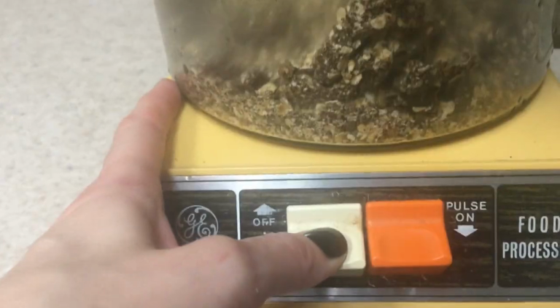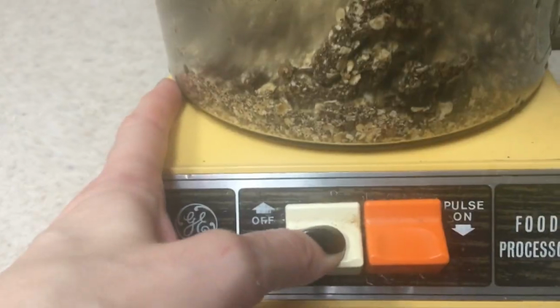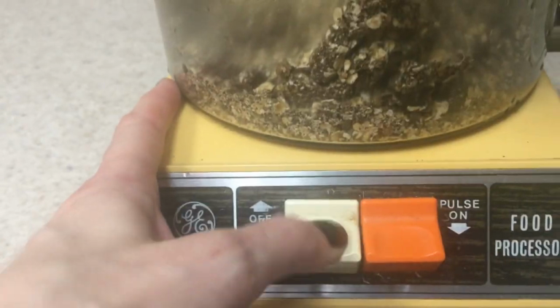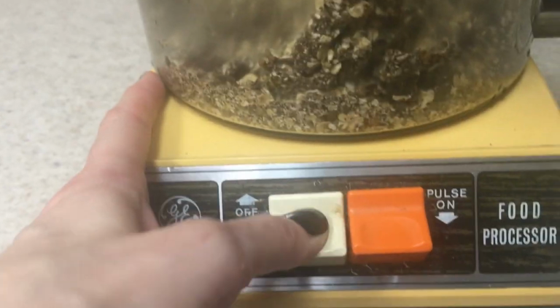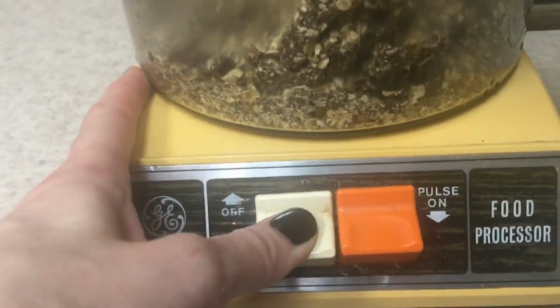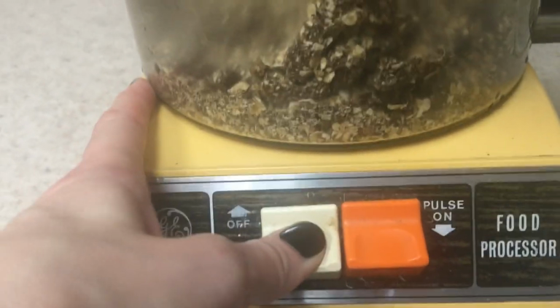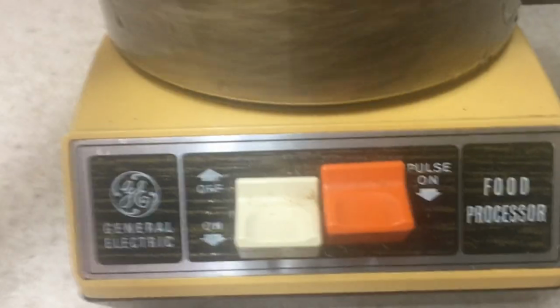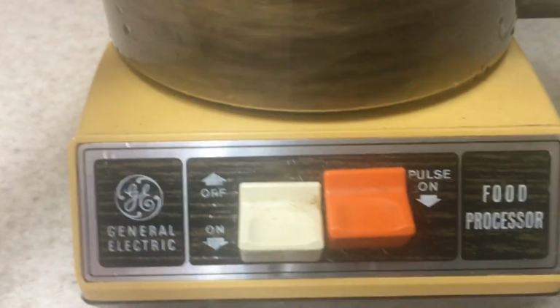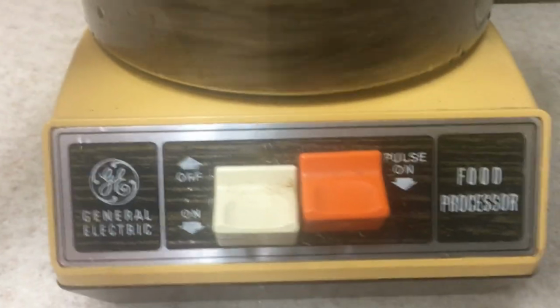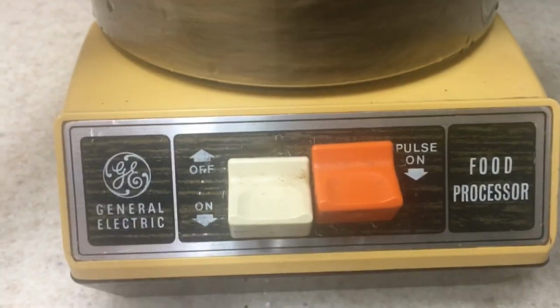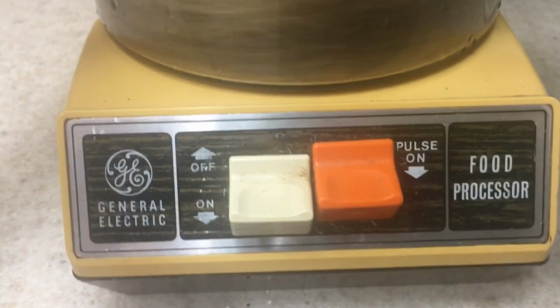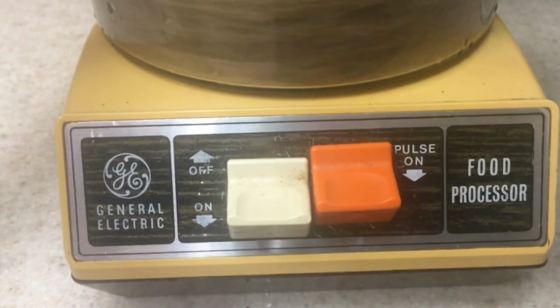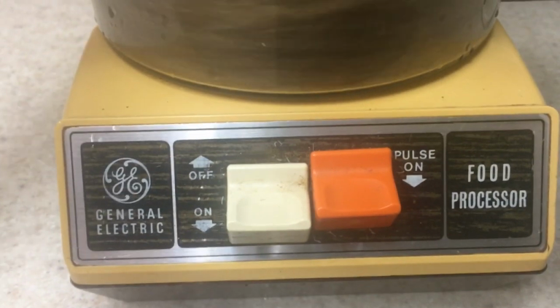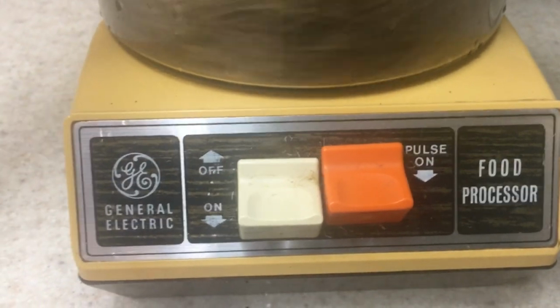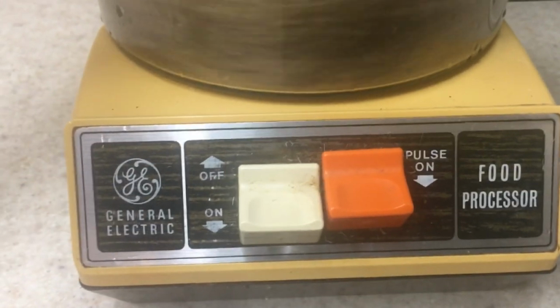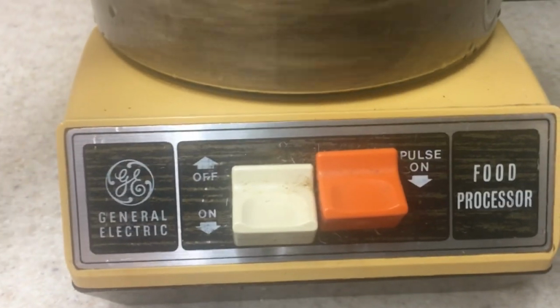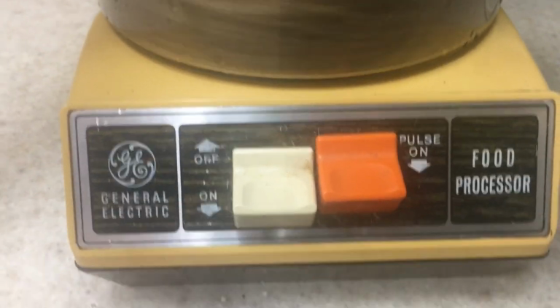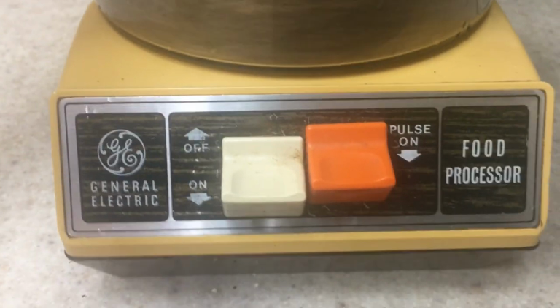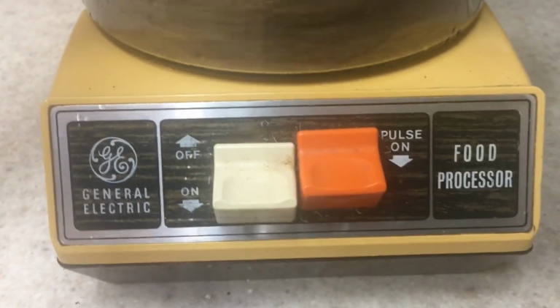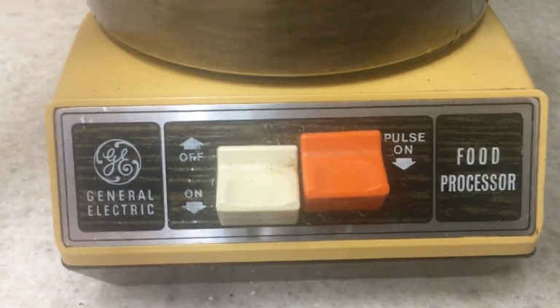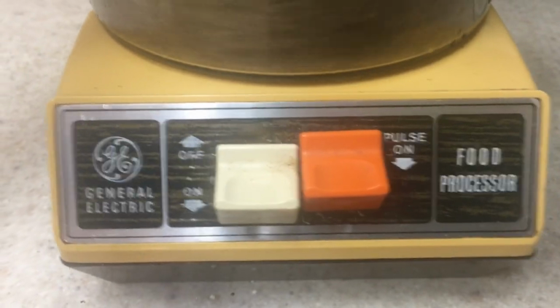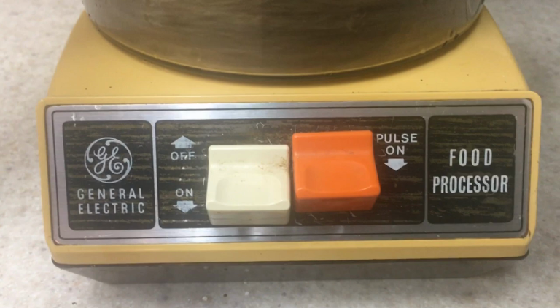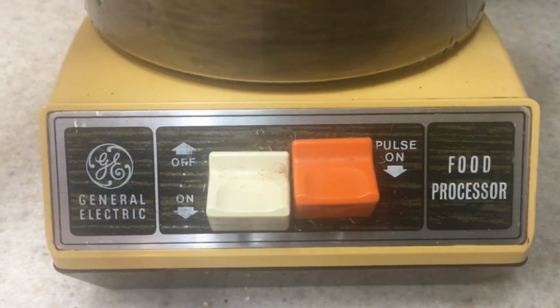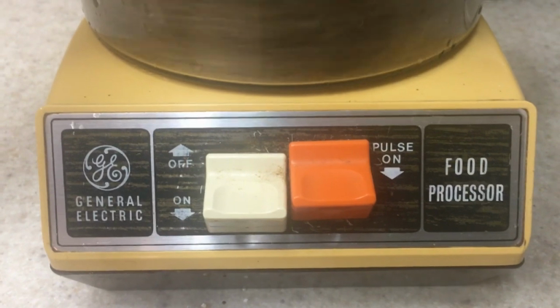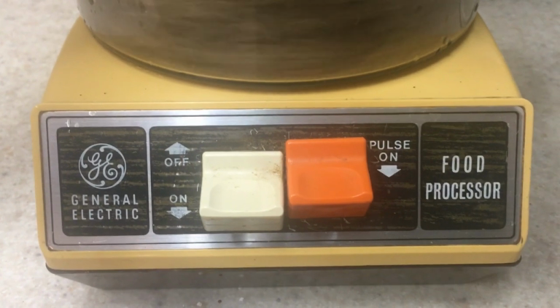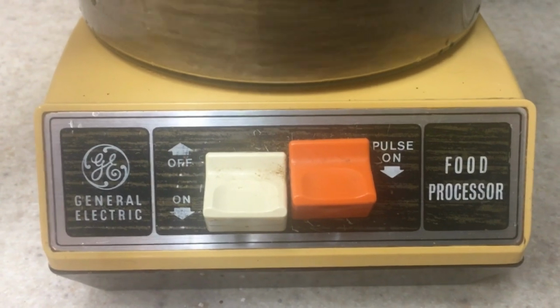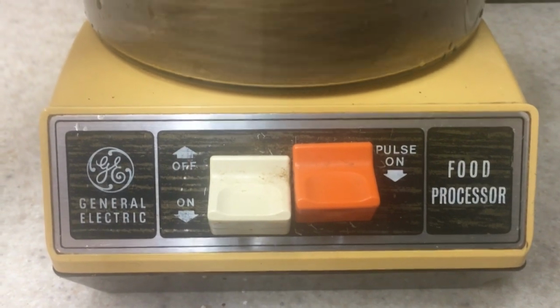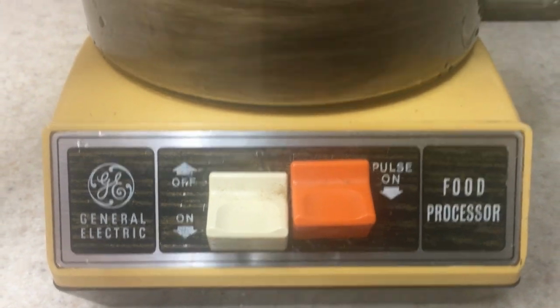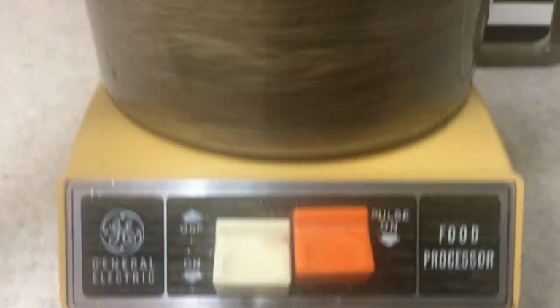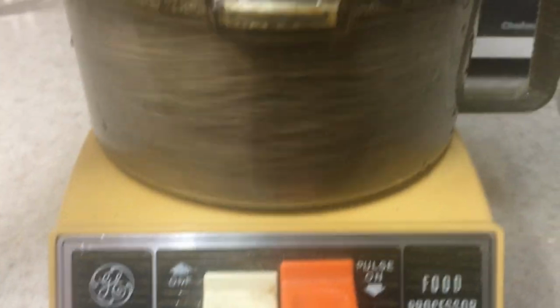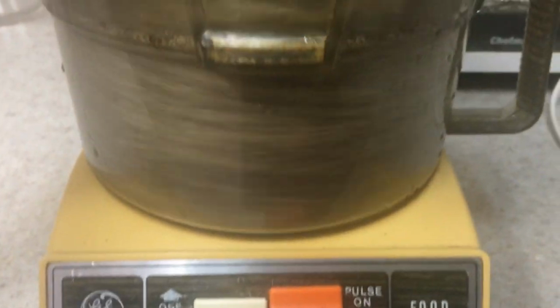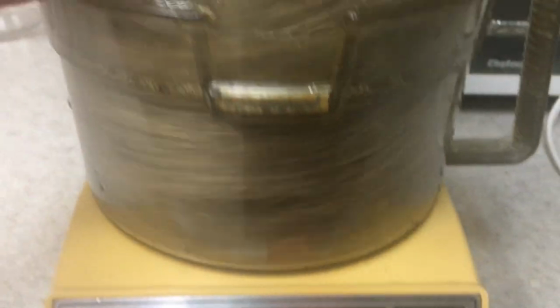How cute is this one, guys? It's my mom's from back in the day — really old school — and I love it. It still works, which is kind of awesome.